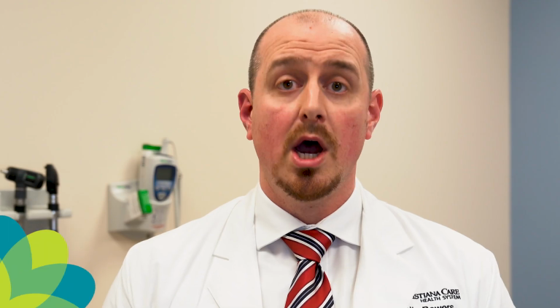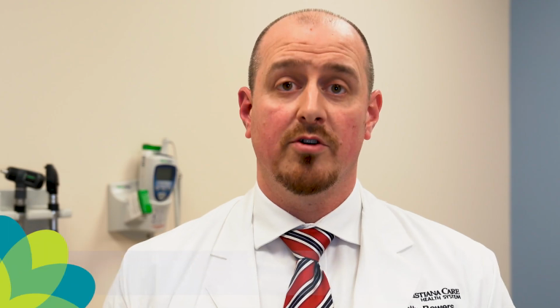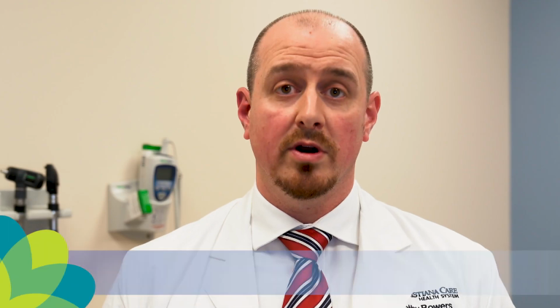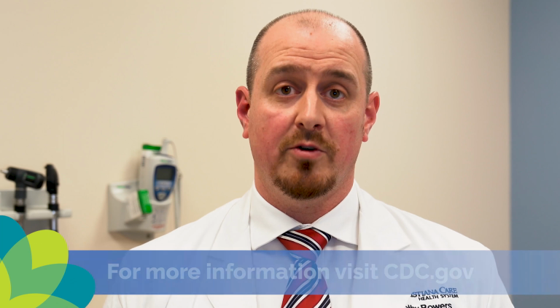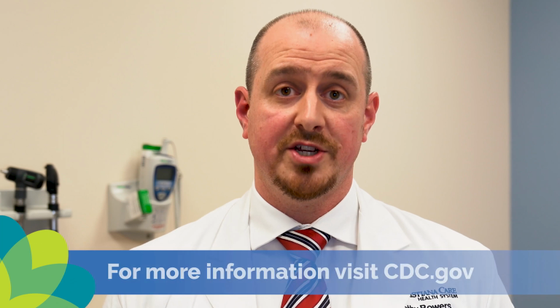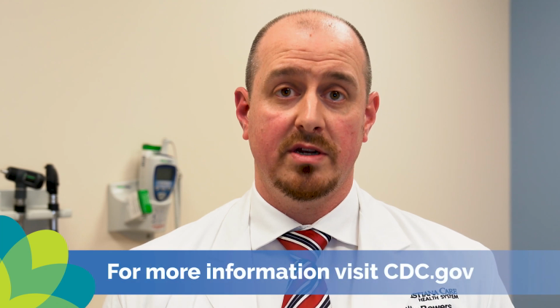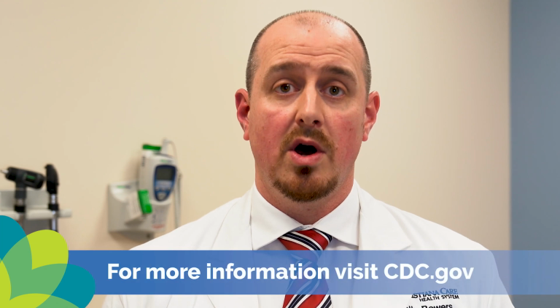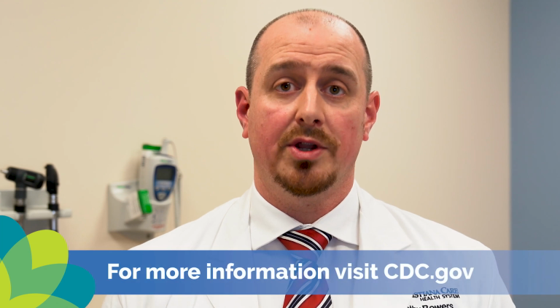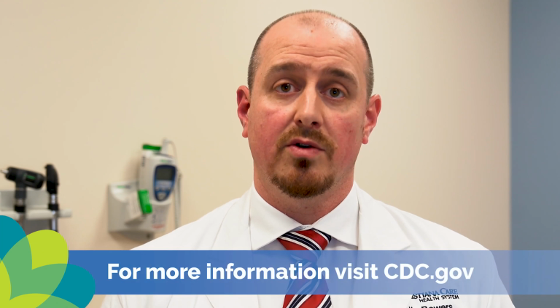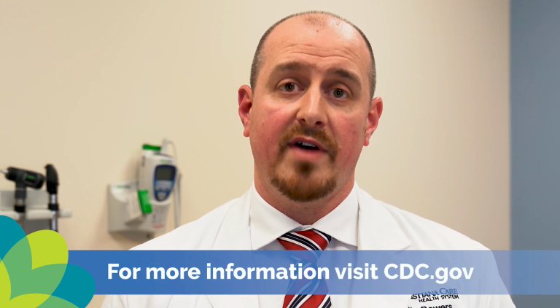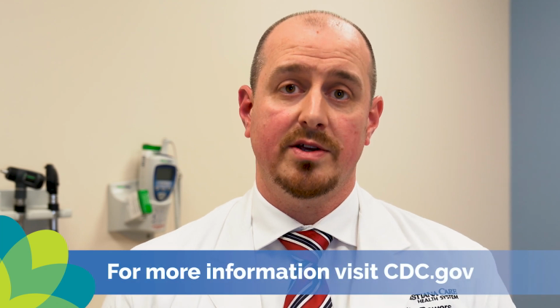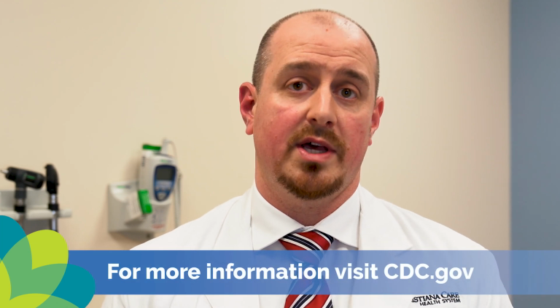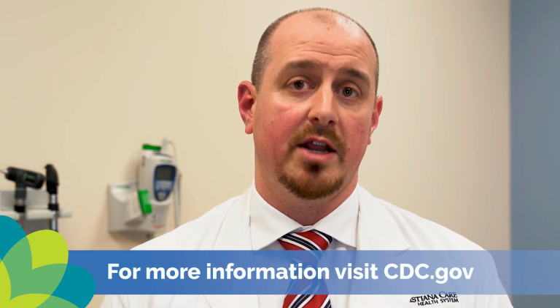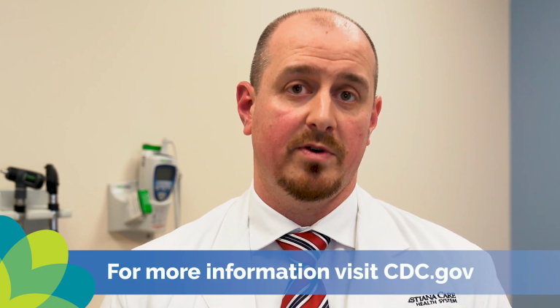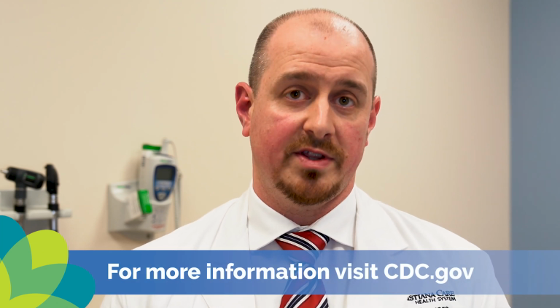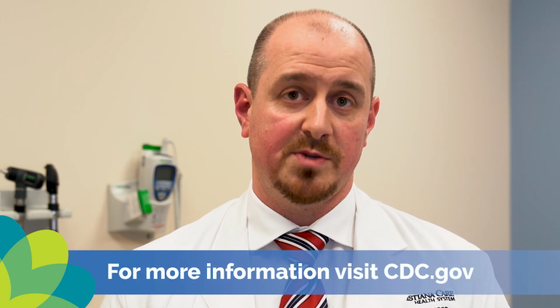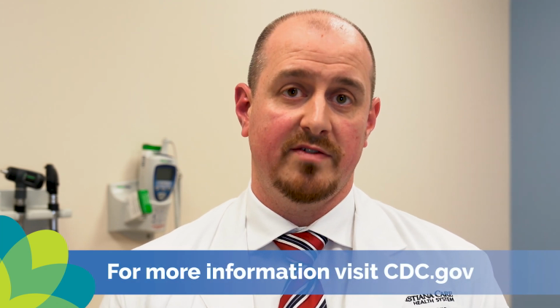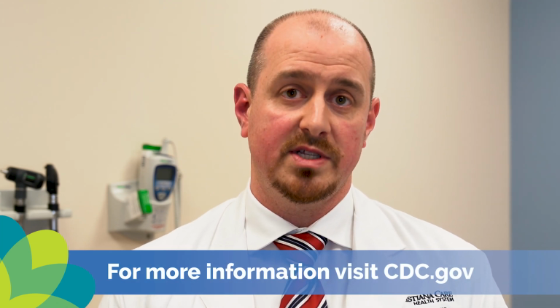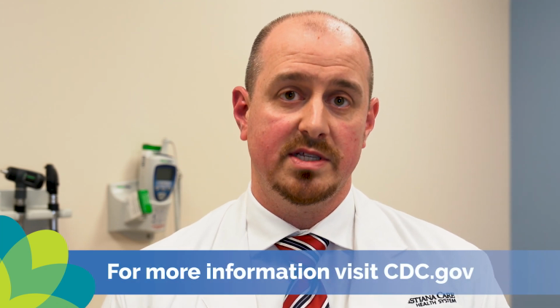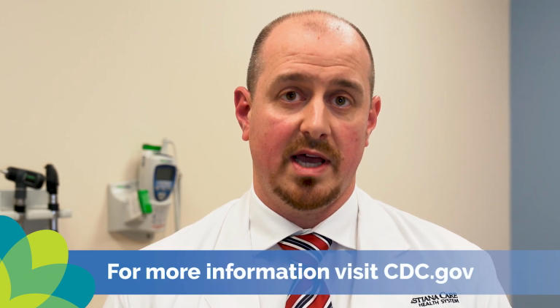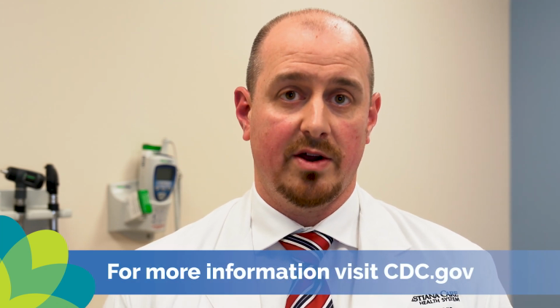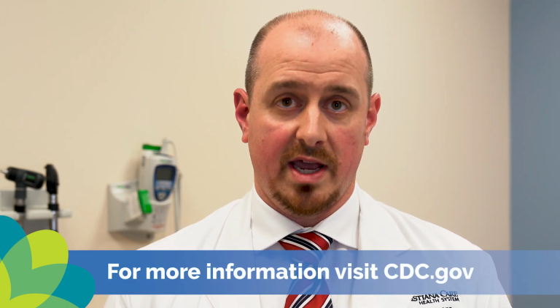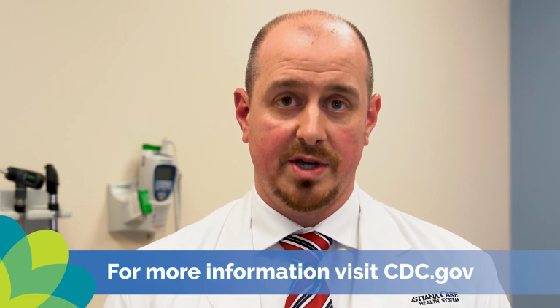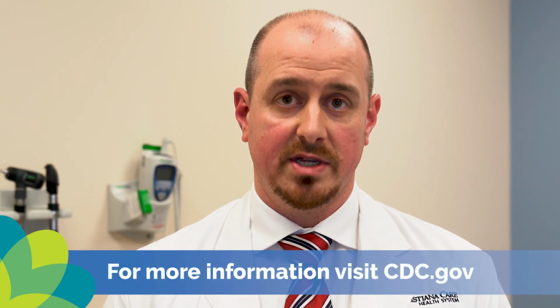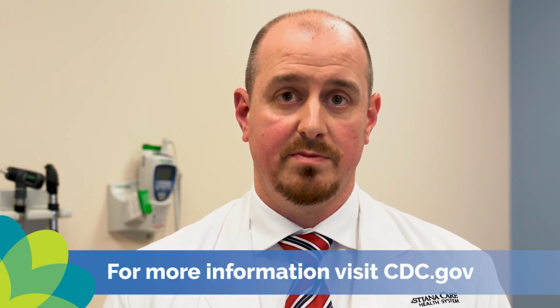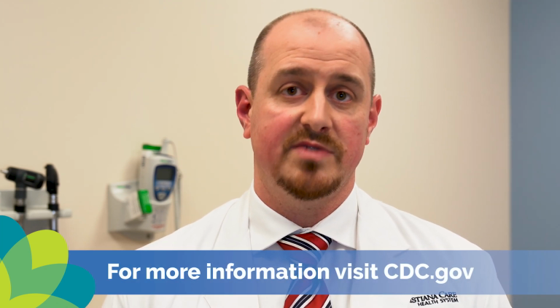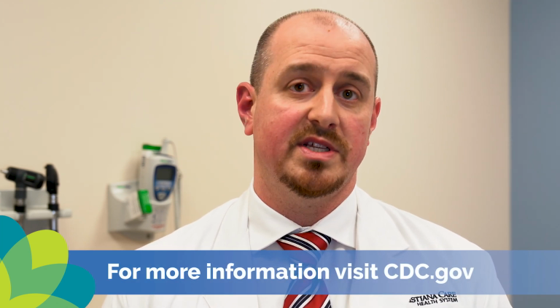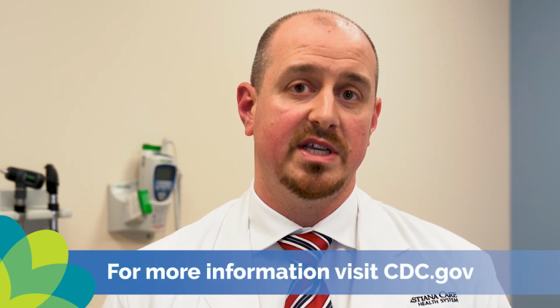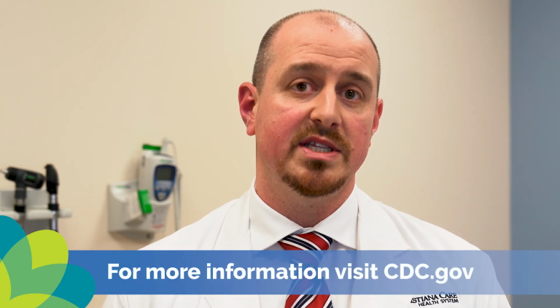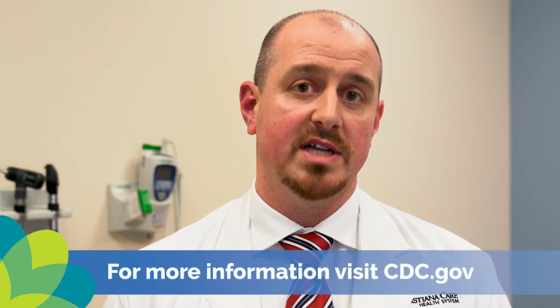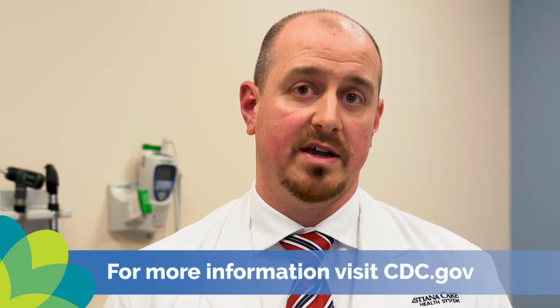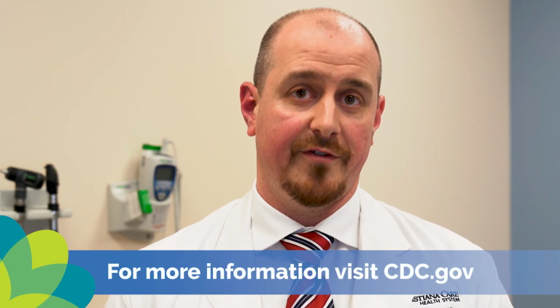For more information on the coronavirus, how to prevent the spread of disease, and on hand washing, please visit CDC.gov.